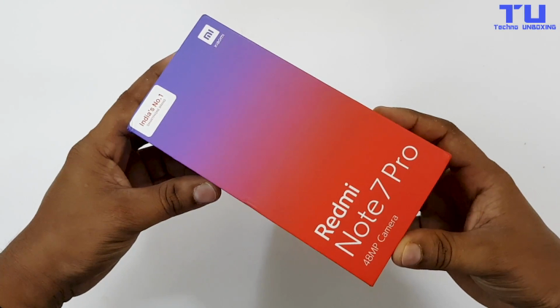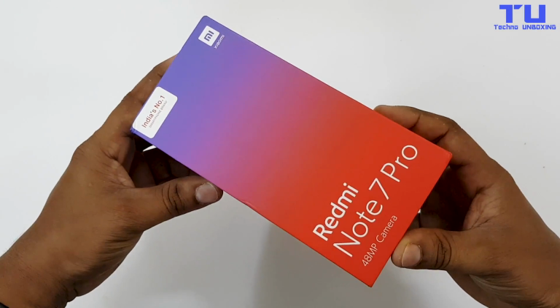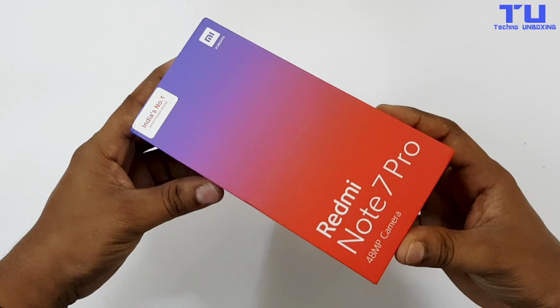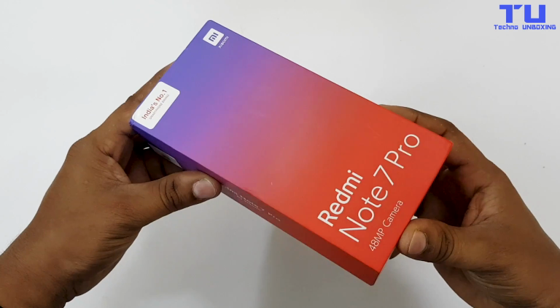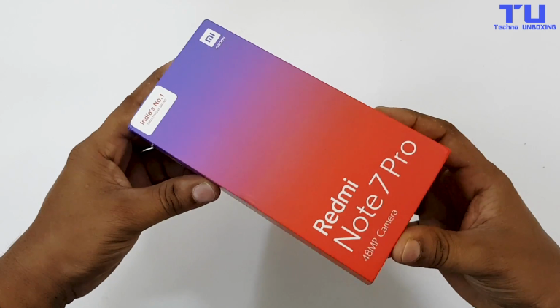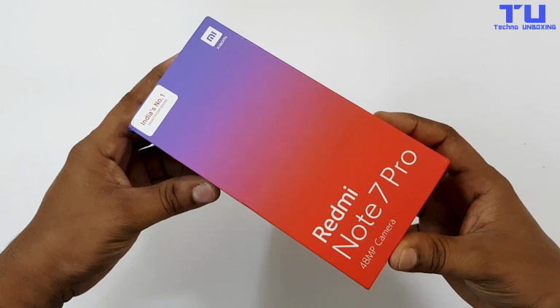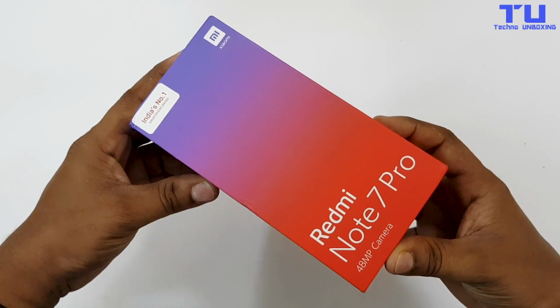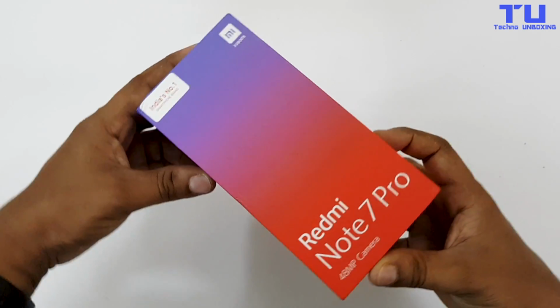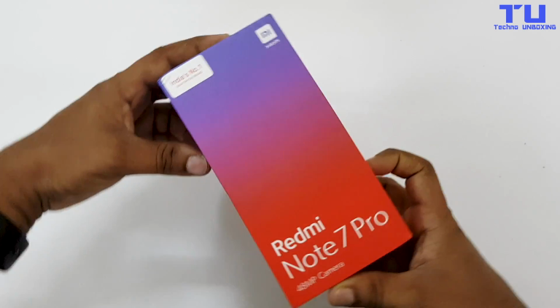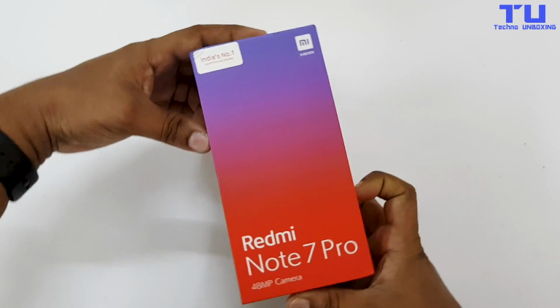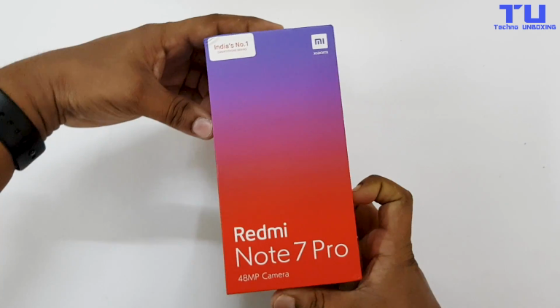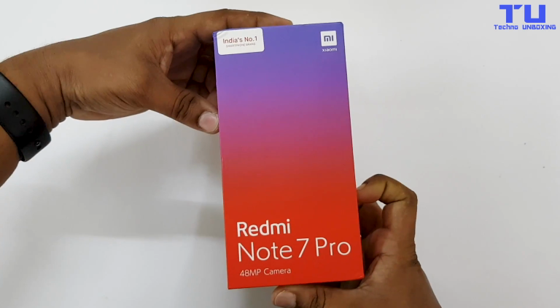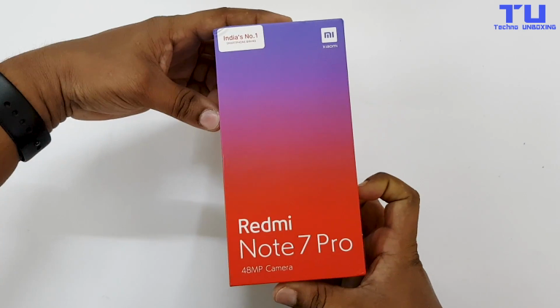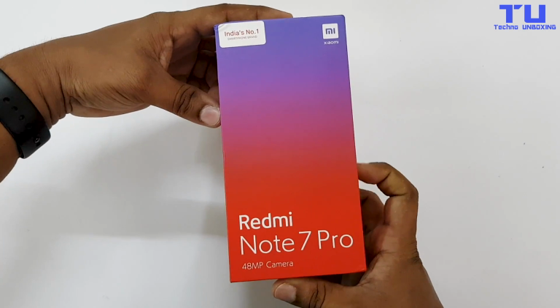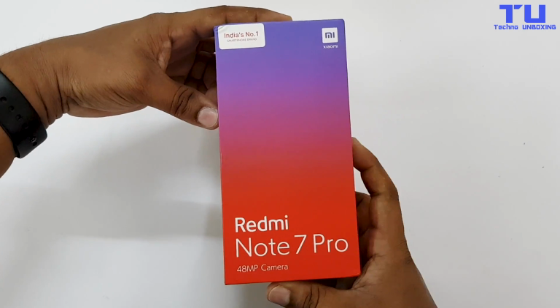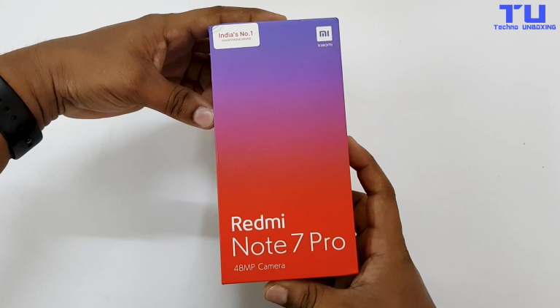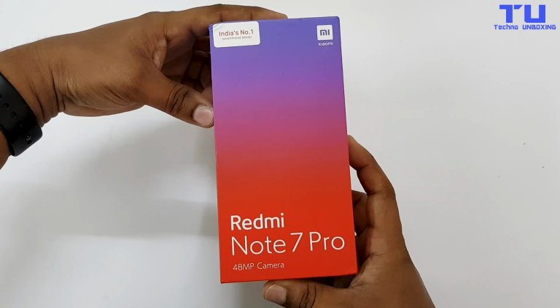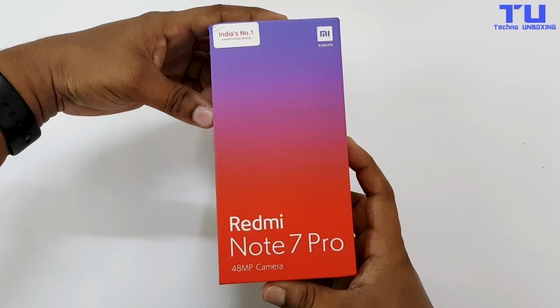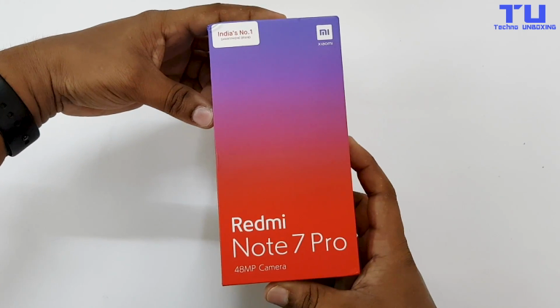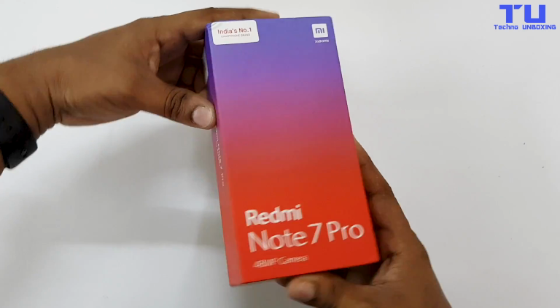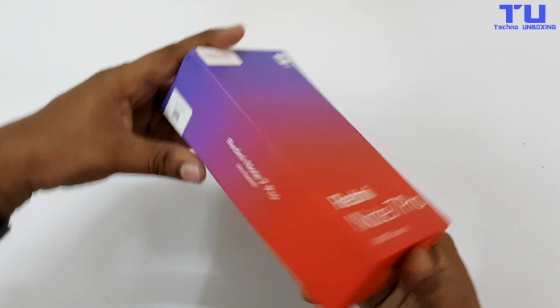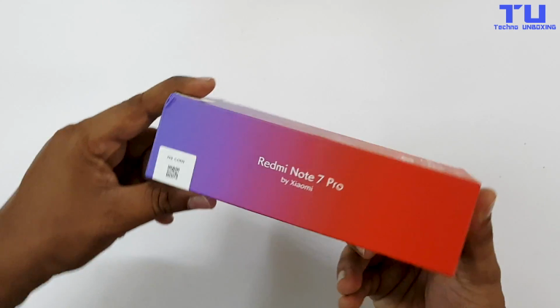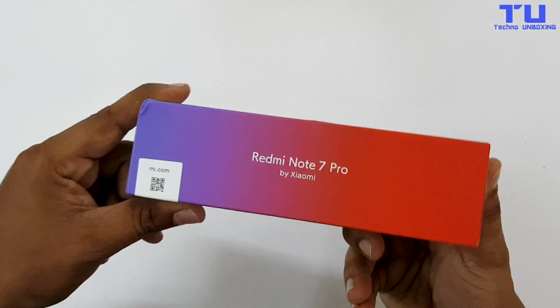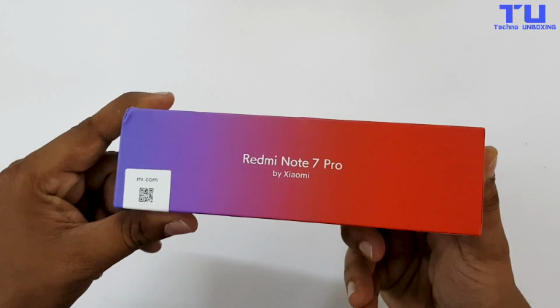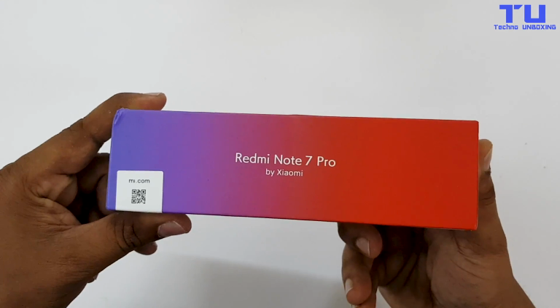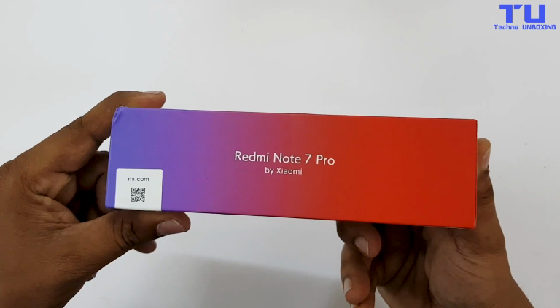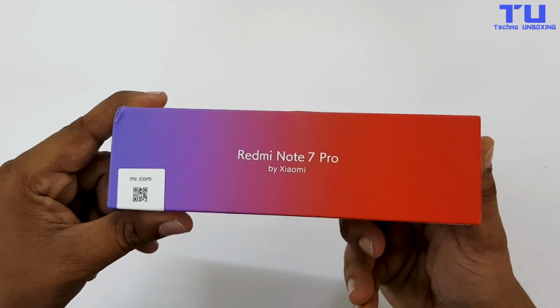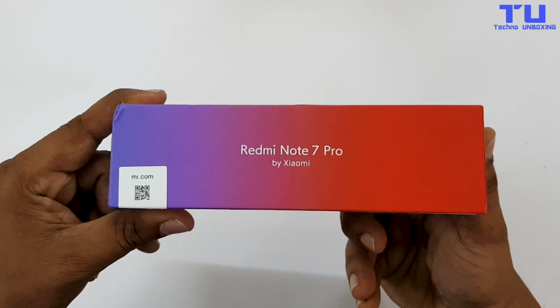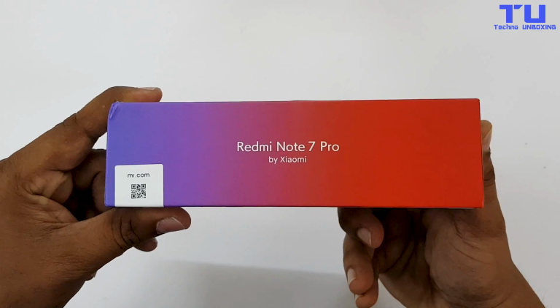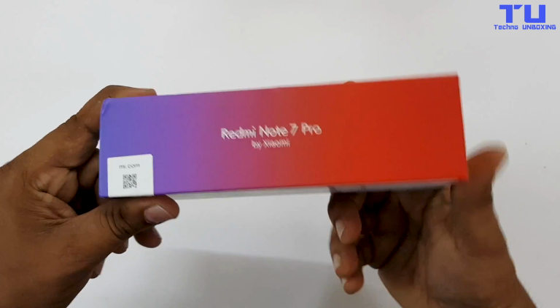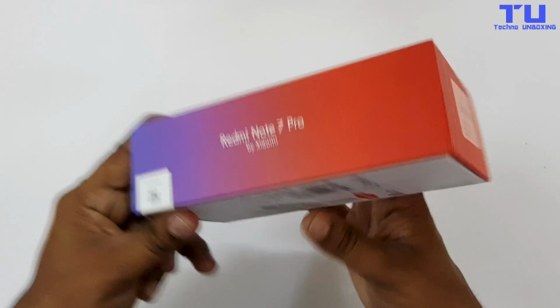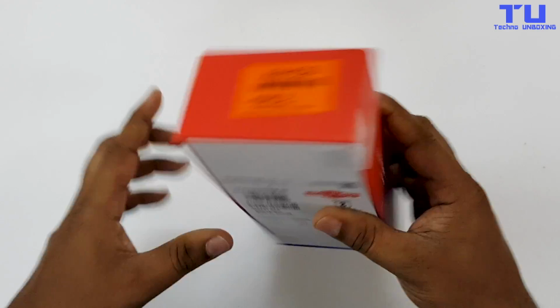The box looks so colorful and as you can see on the bottom: Redmi Note 7 Pro 48MP camera. On the left side you can see Redmi Note 7 Pro by Xiaomi.